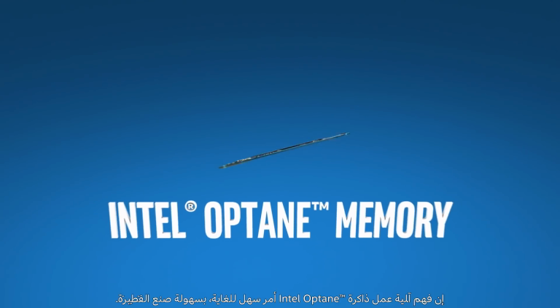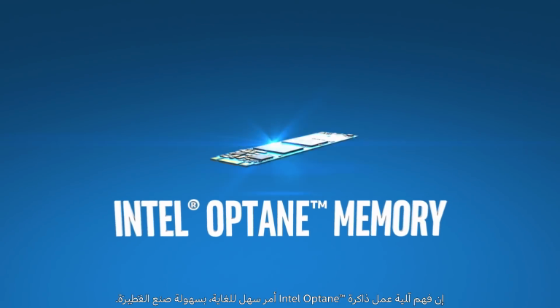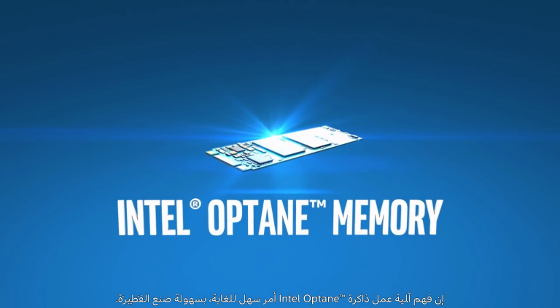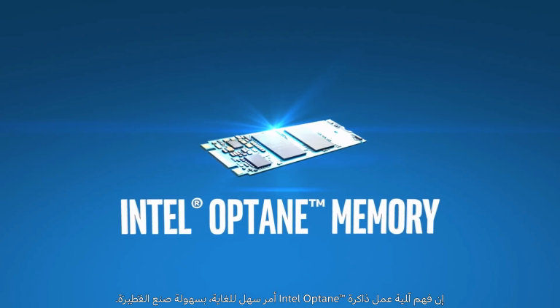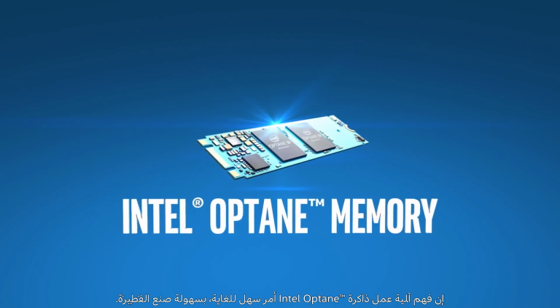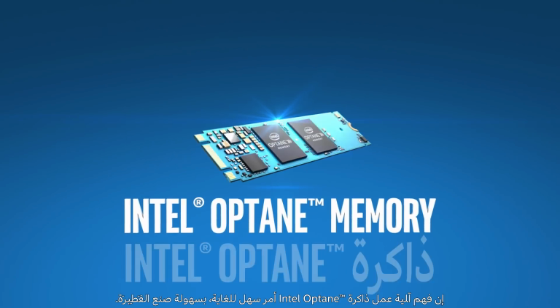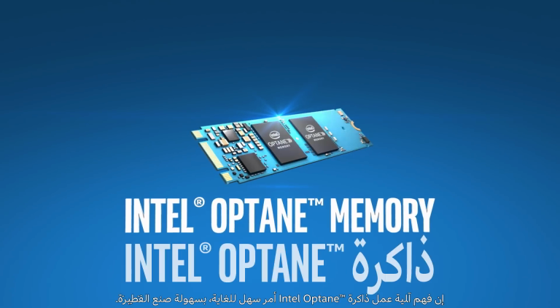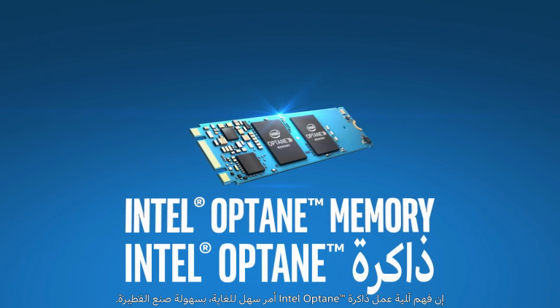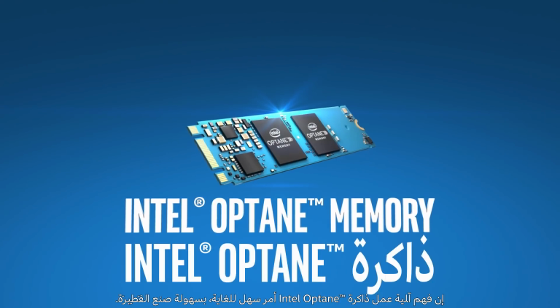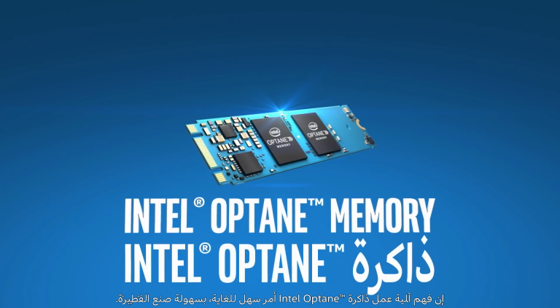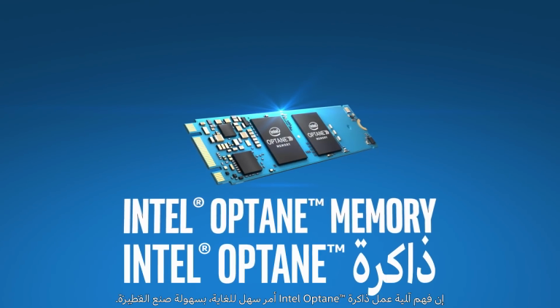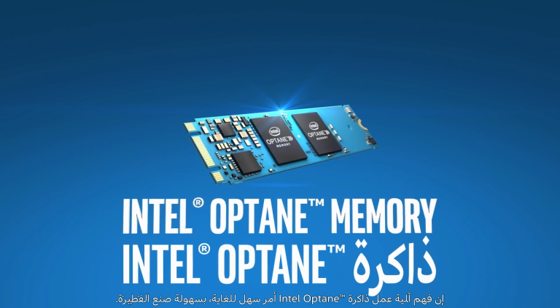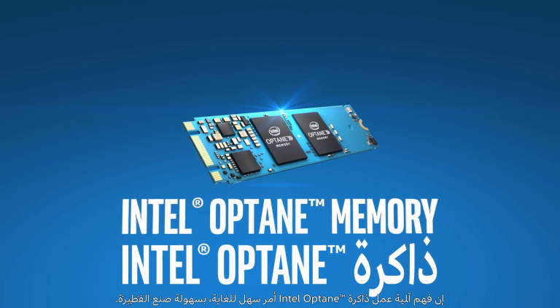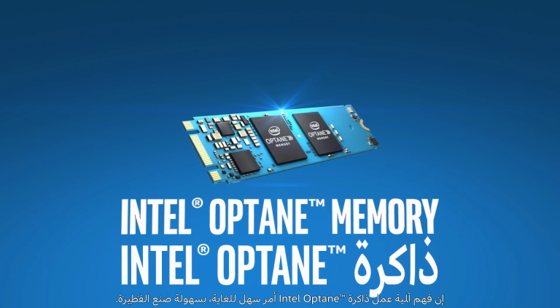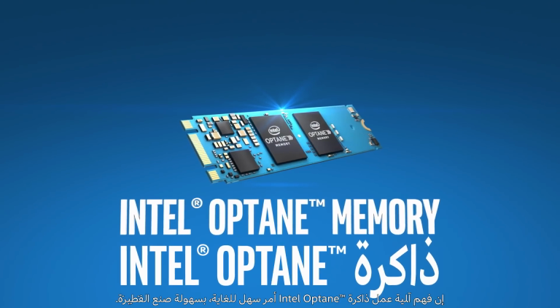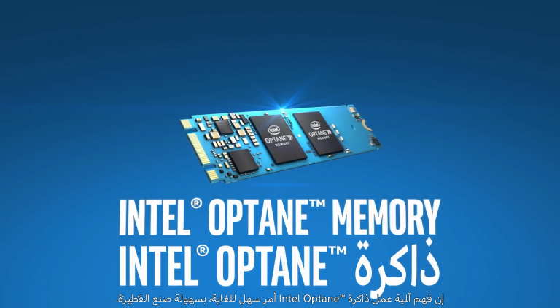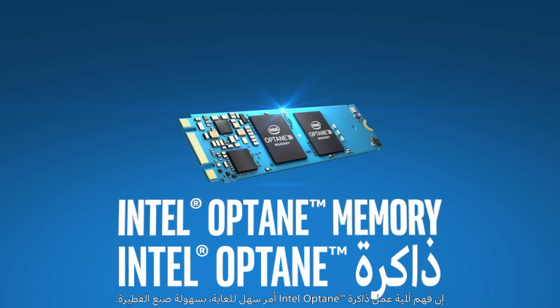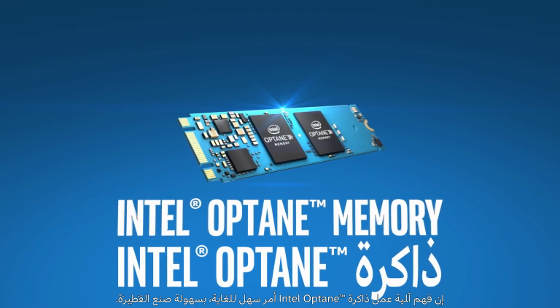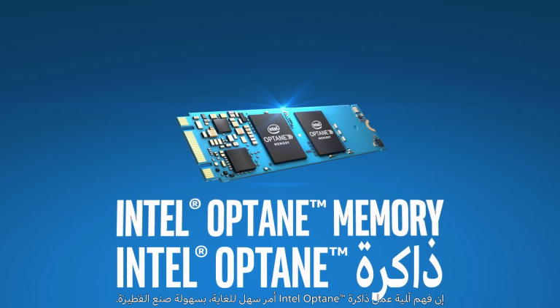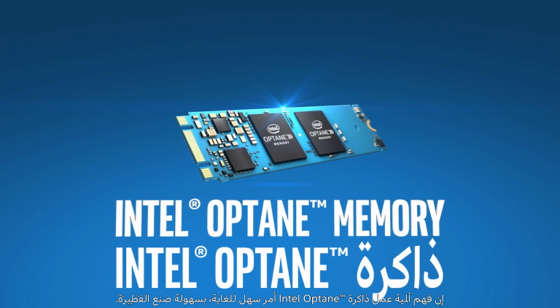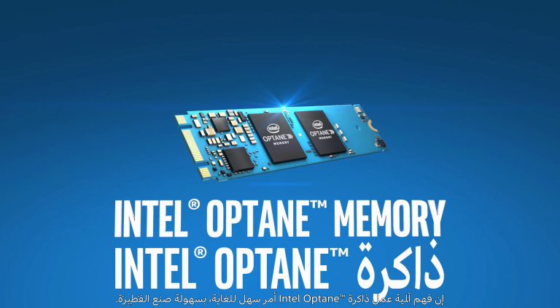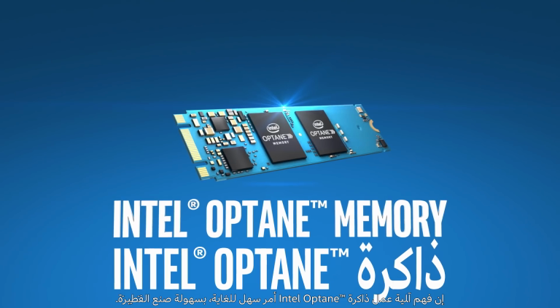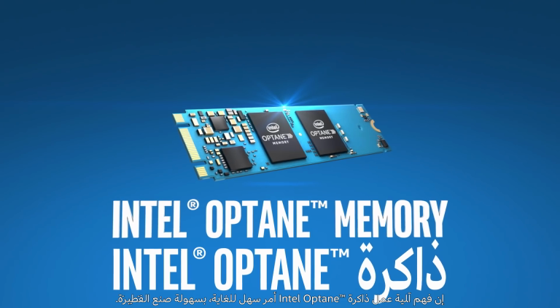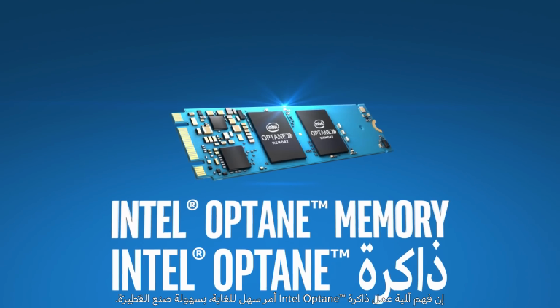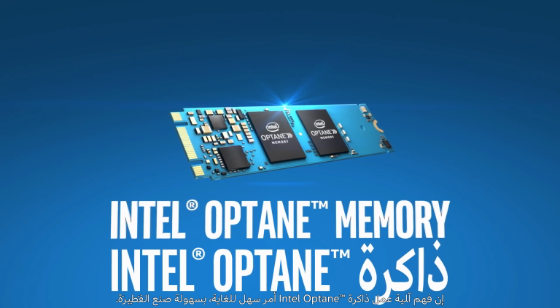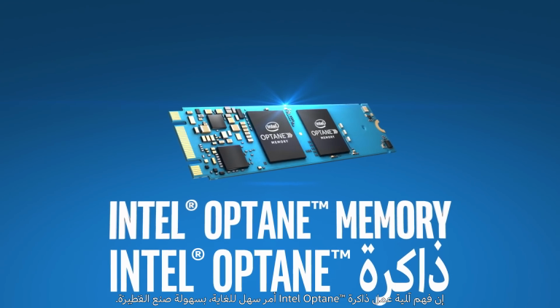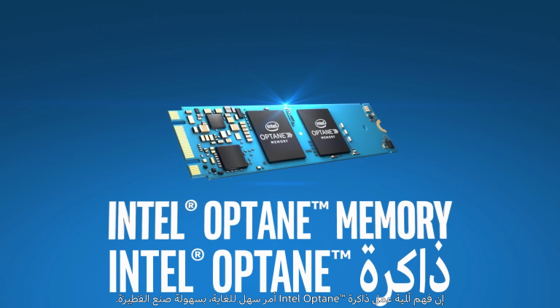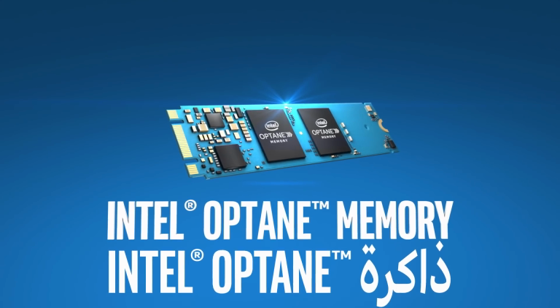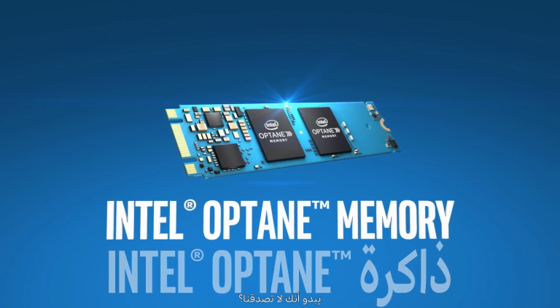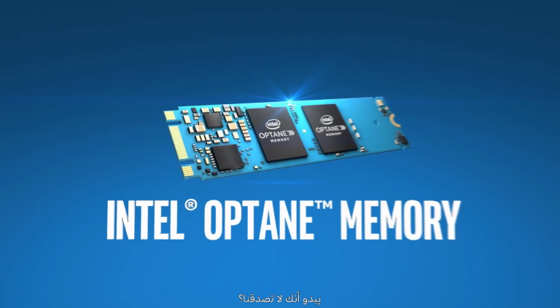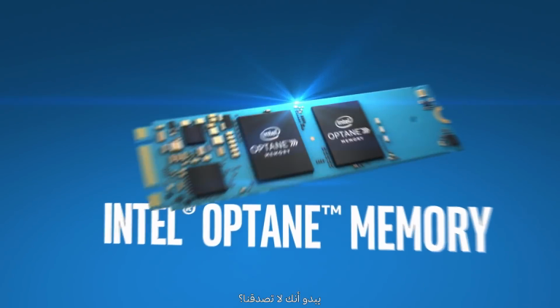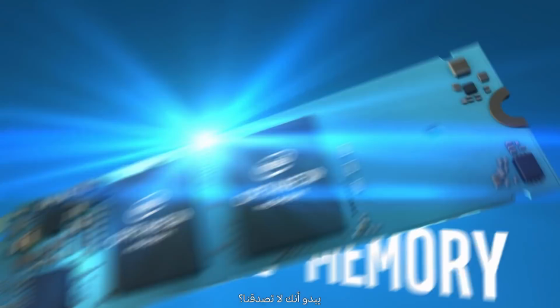Understanding Intel Optane memory is as easy as making pancakes. Don't believe us?